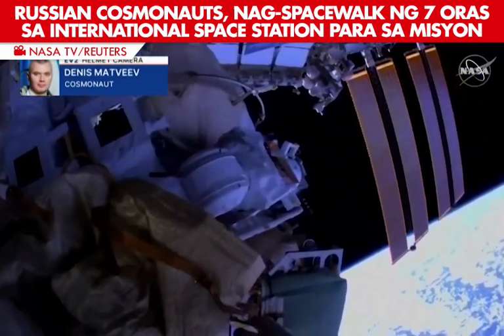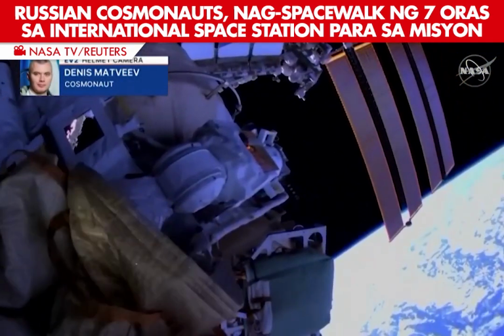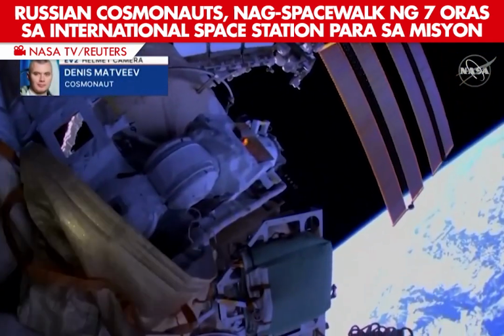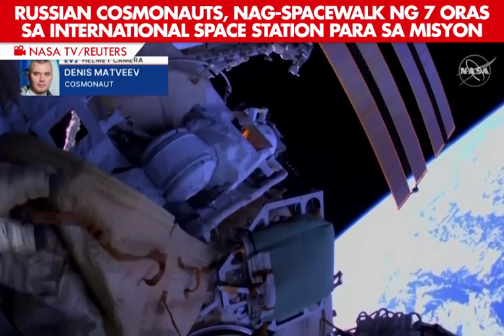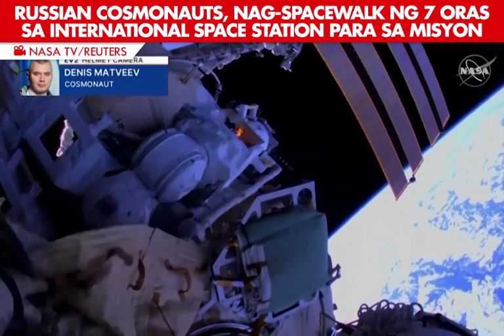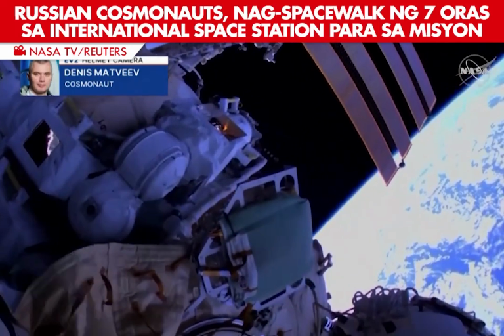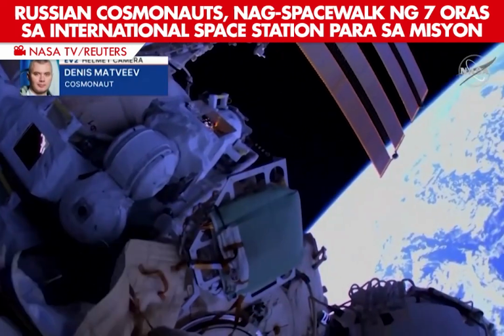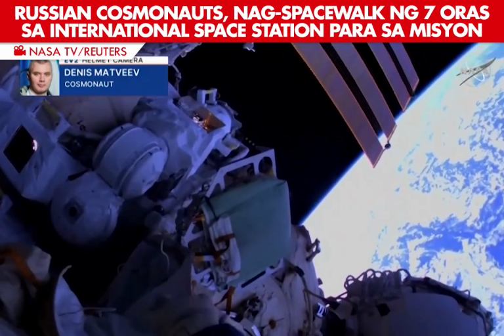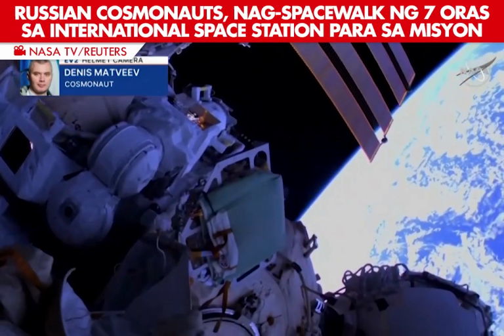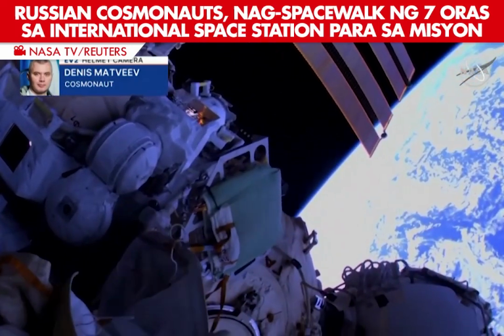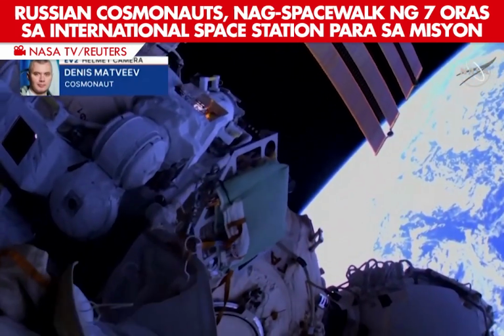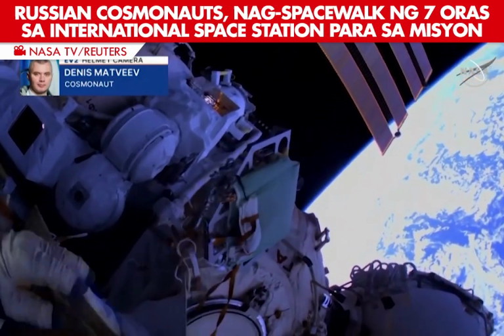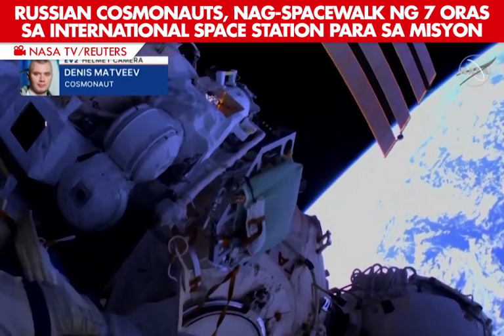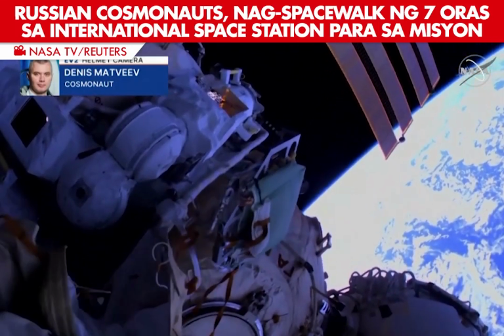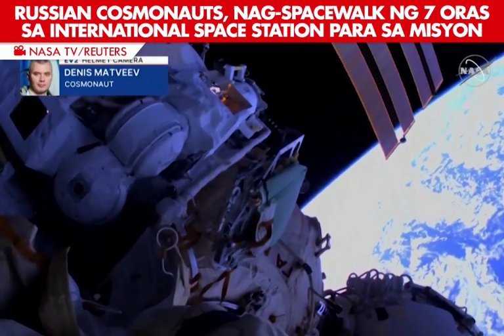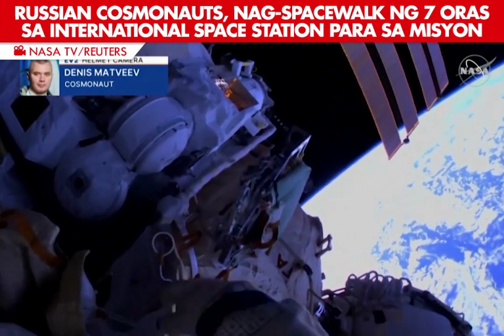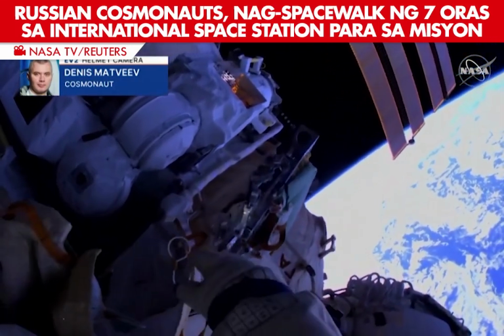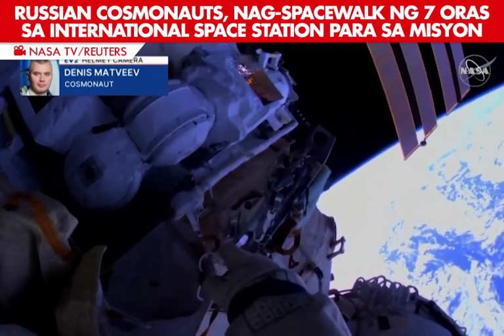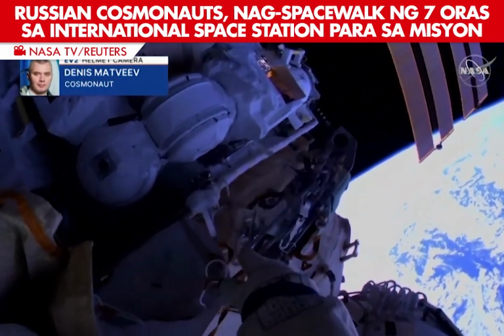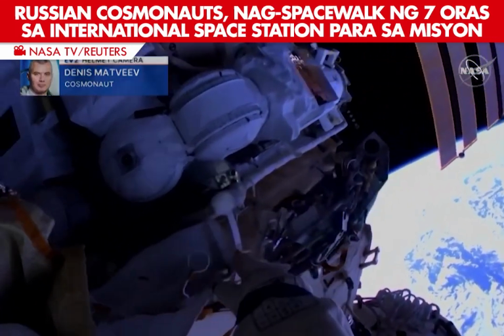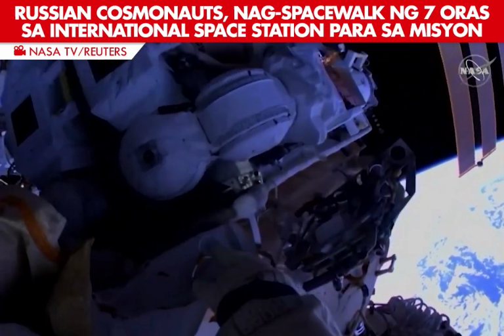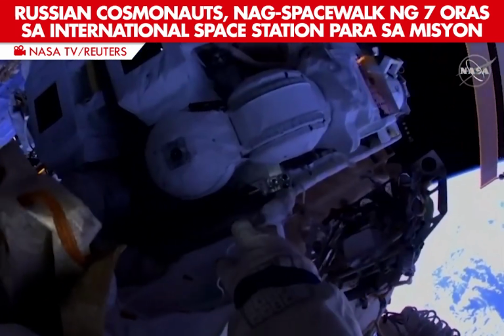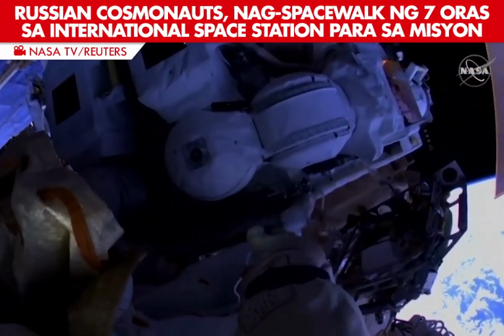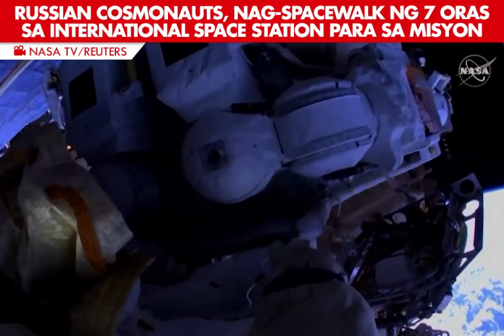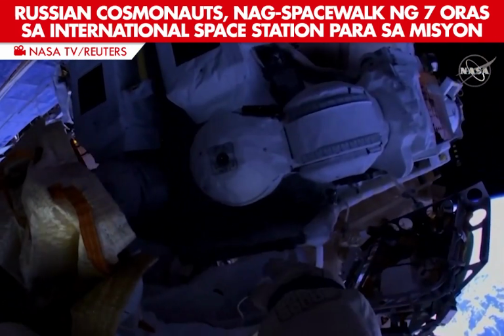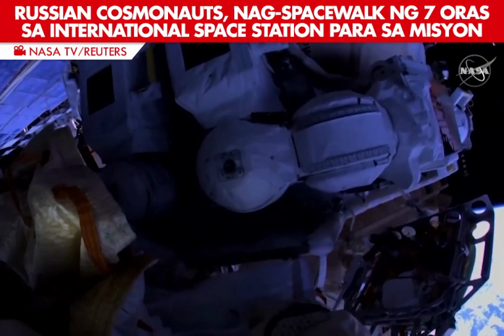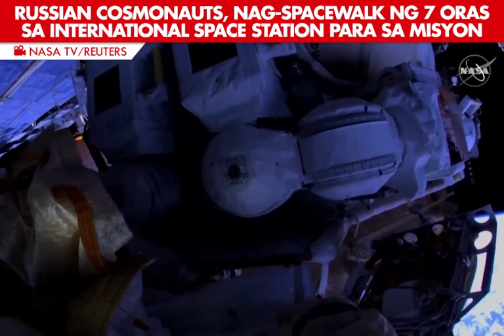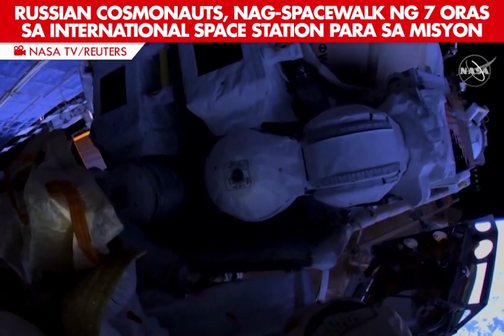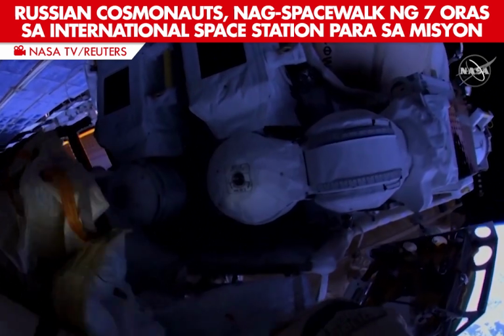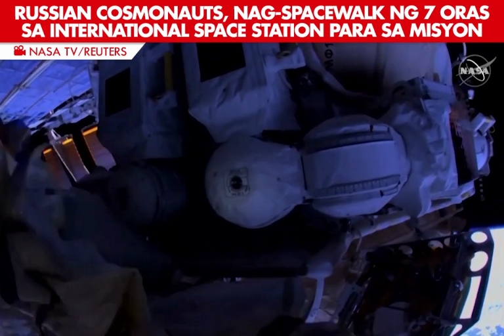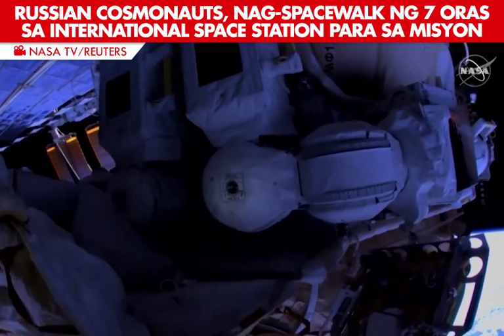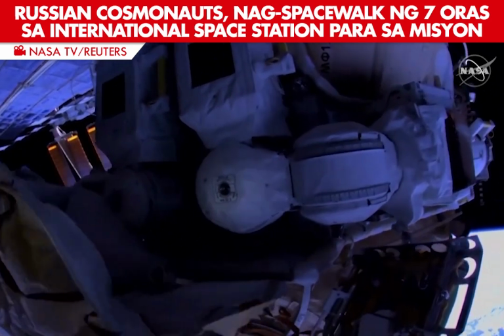Oh, it looks huge. And this one, we'll grab that one. I got it.